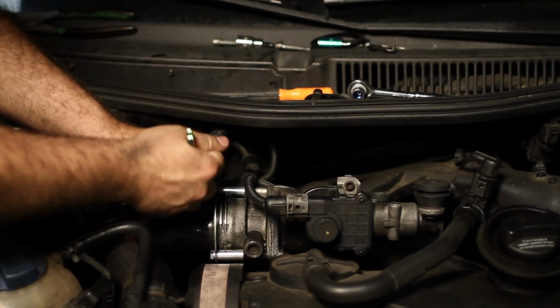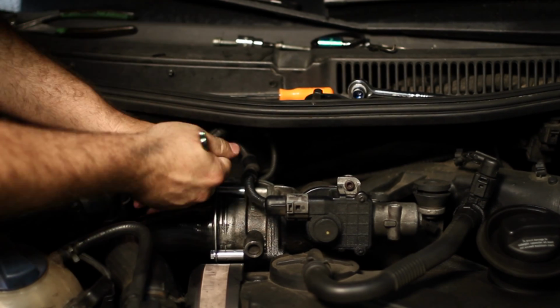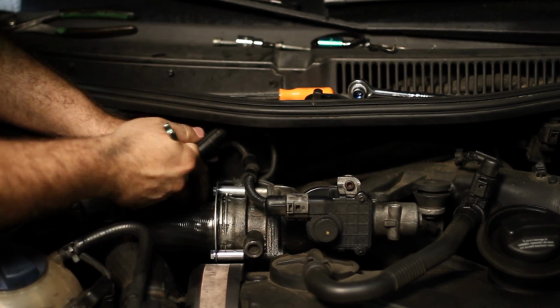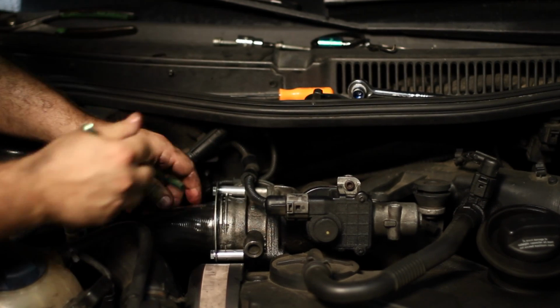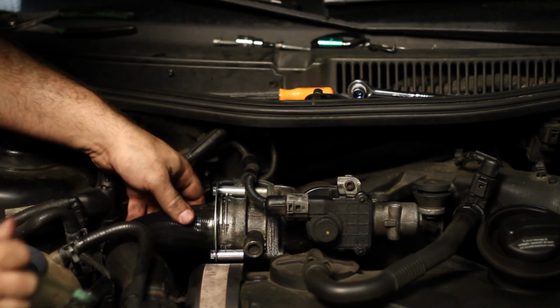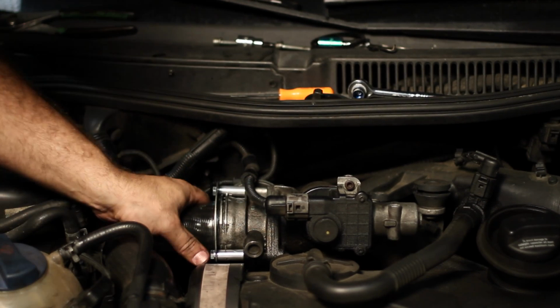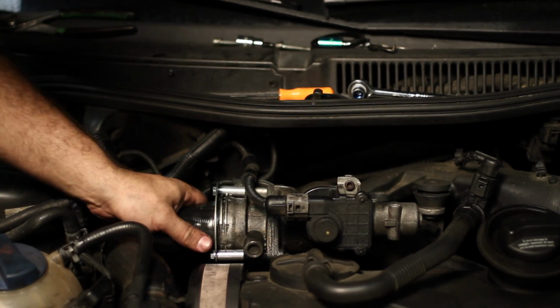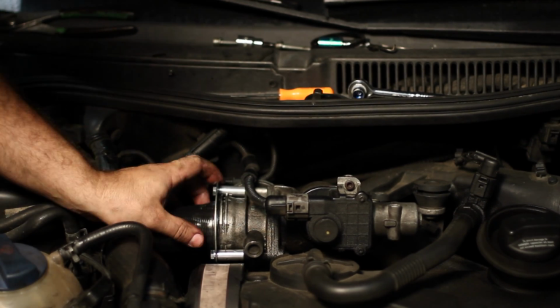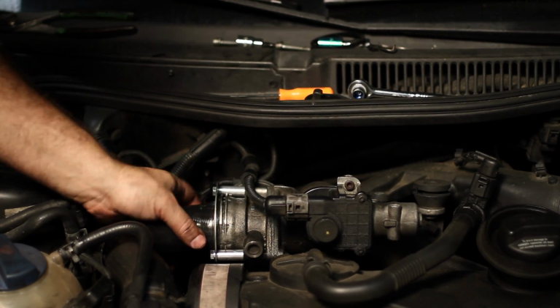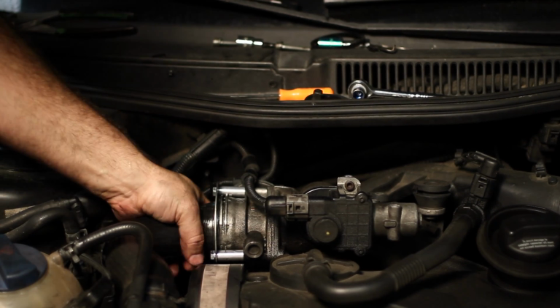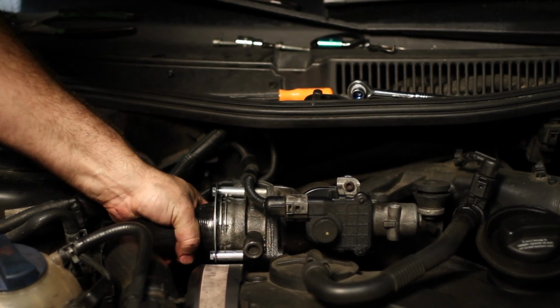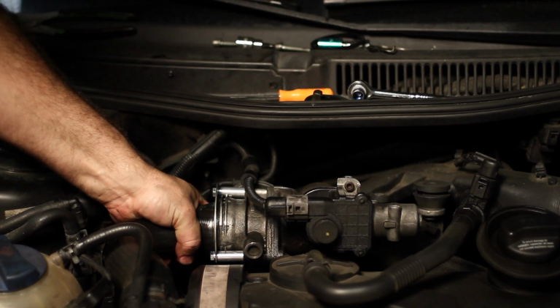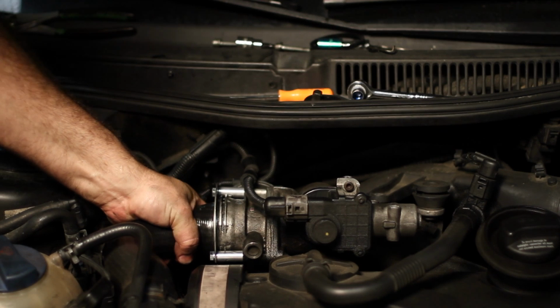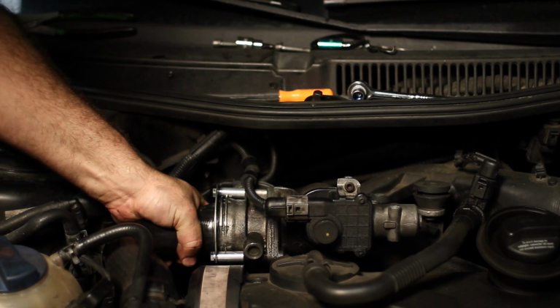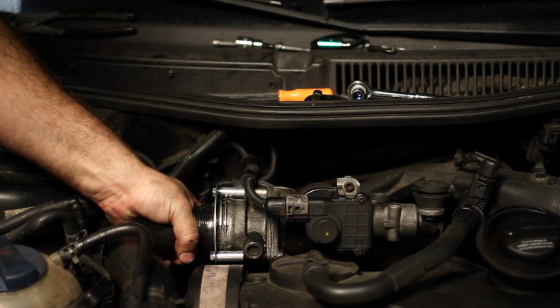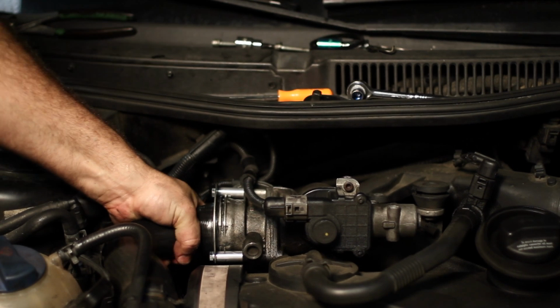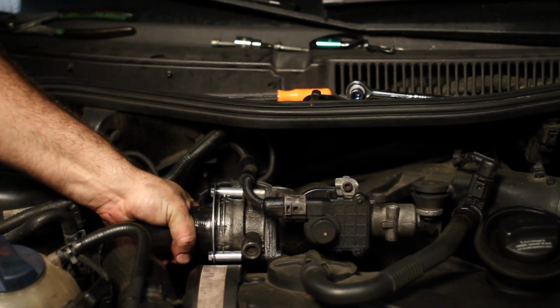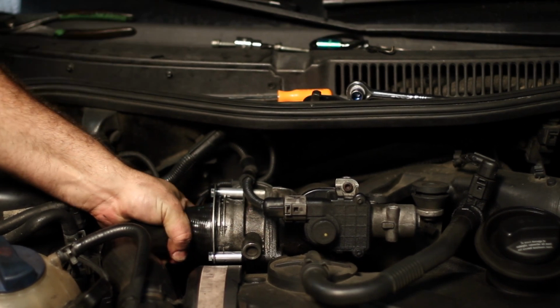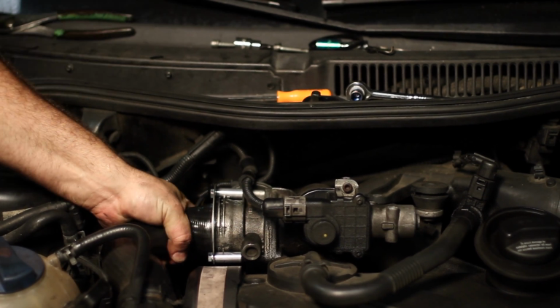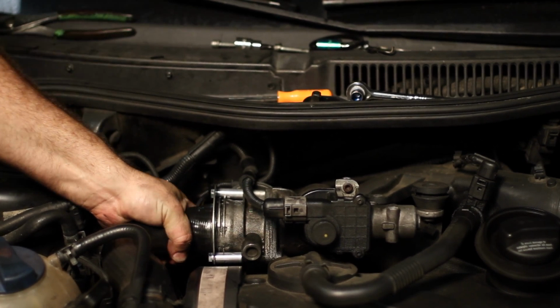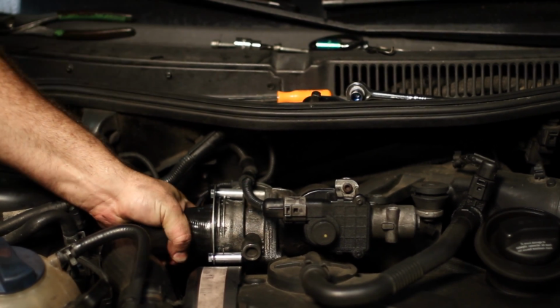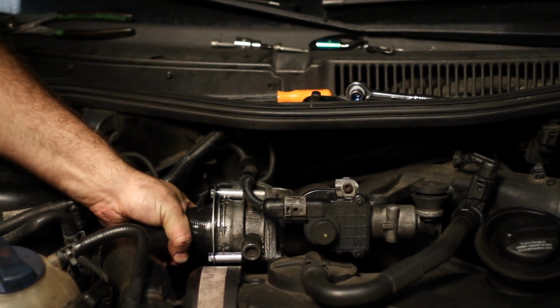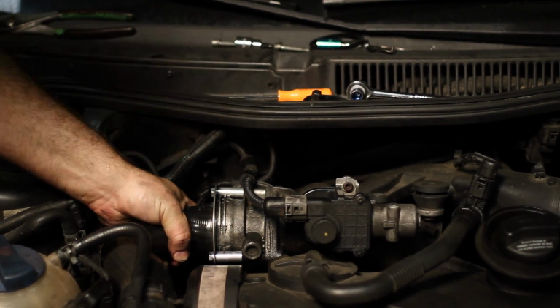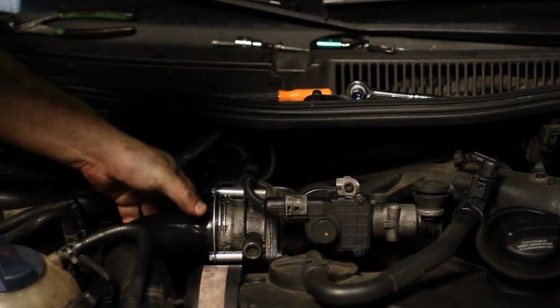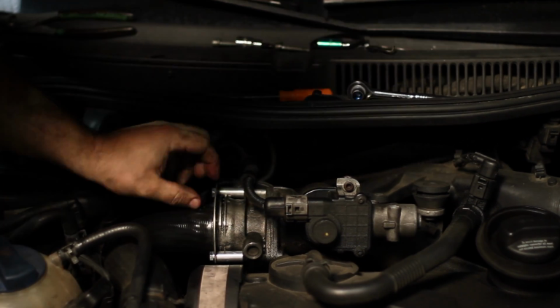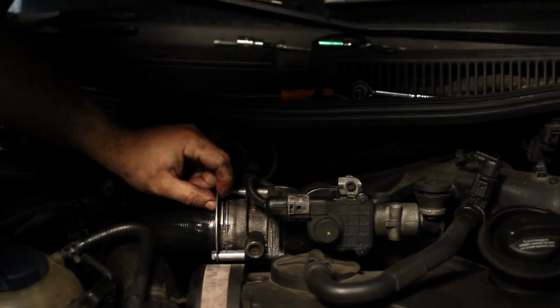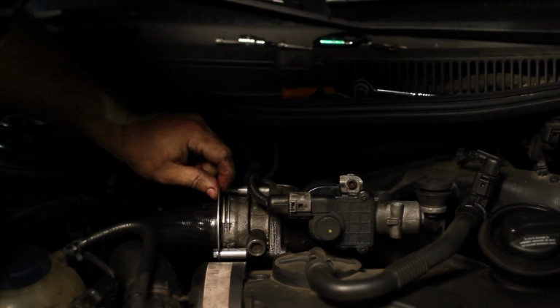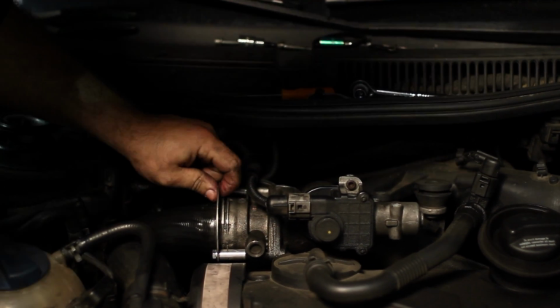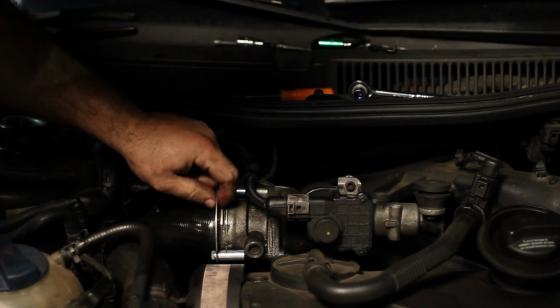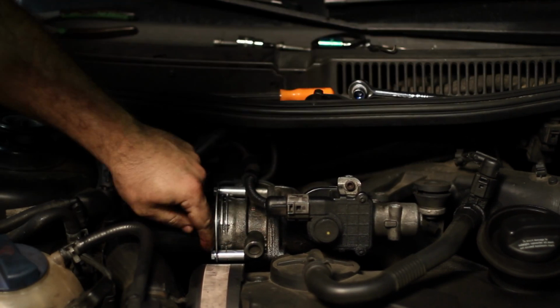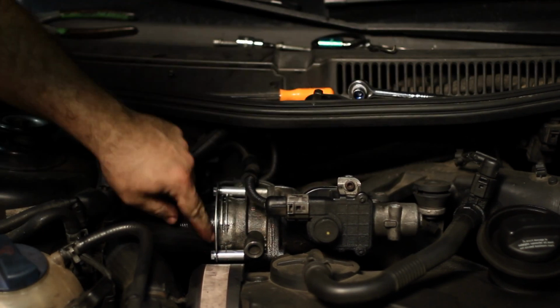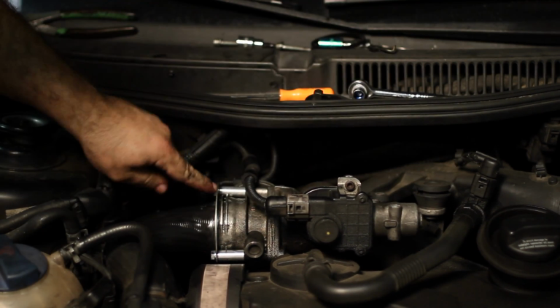Now I've got both bolts tightened up — it's nice and secure. You can't pull this thing off and it's completely sealed.